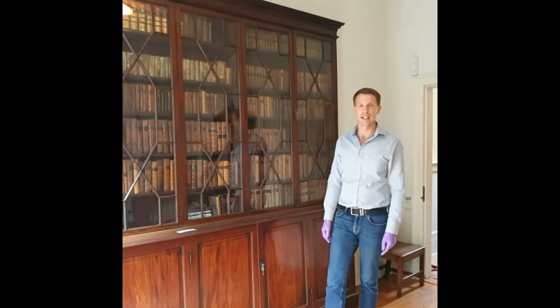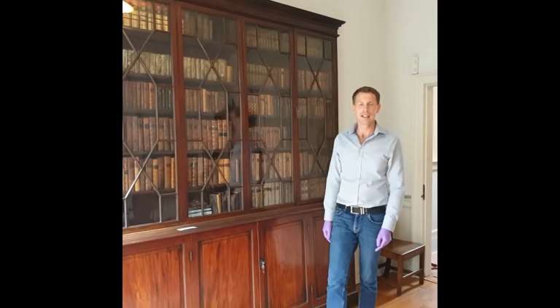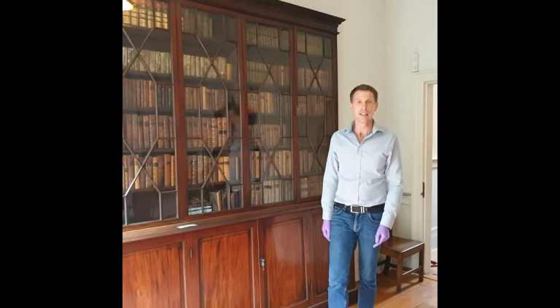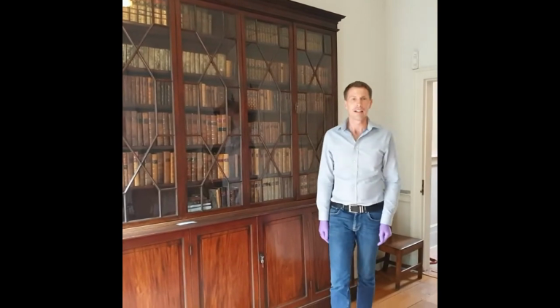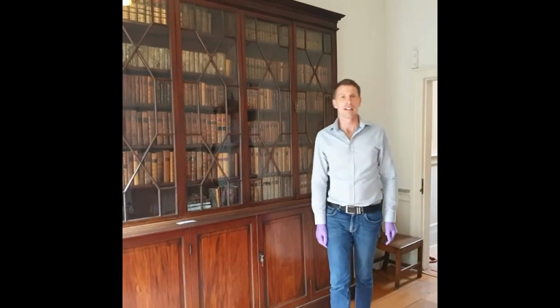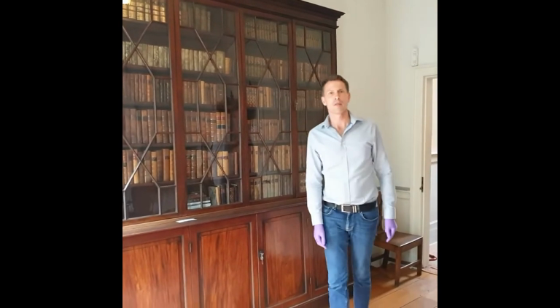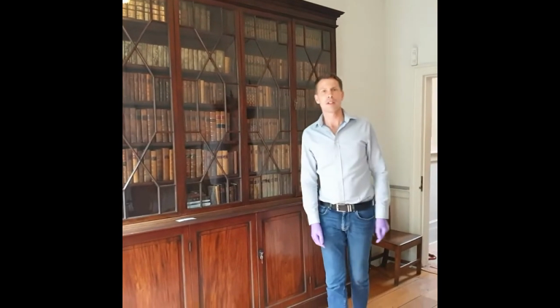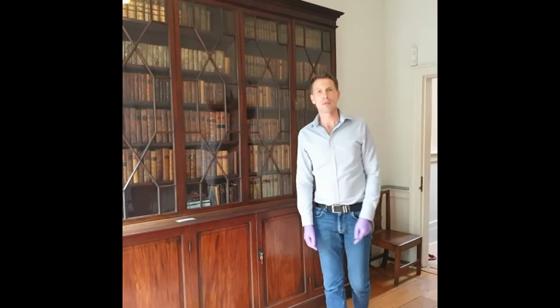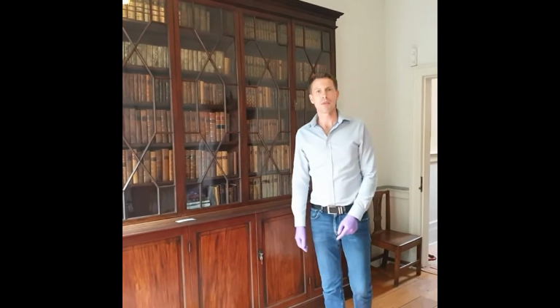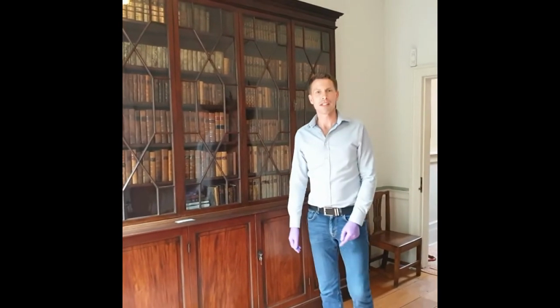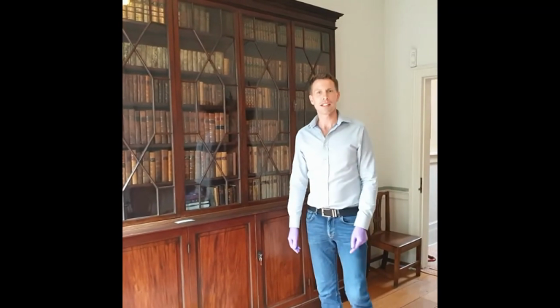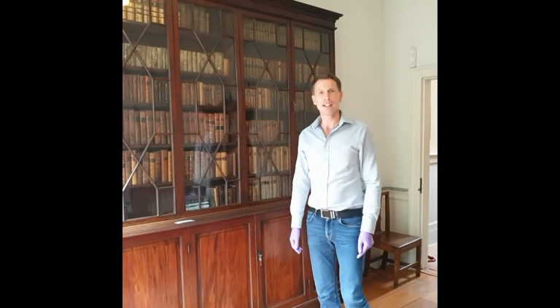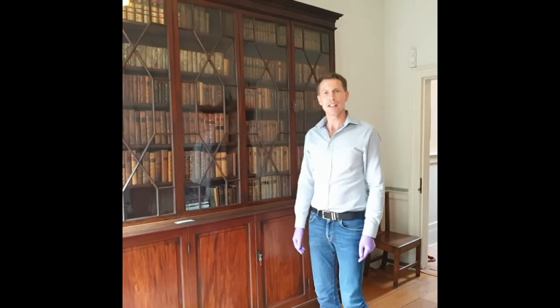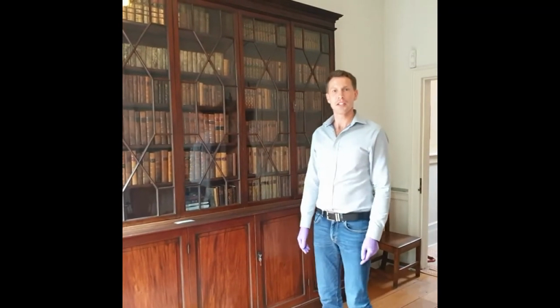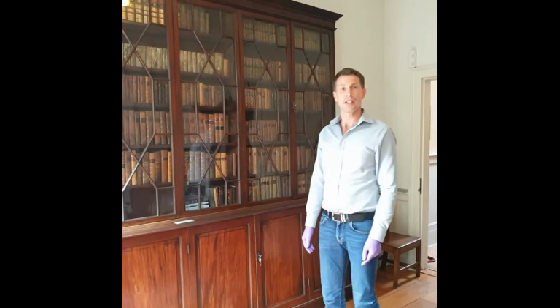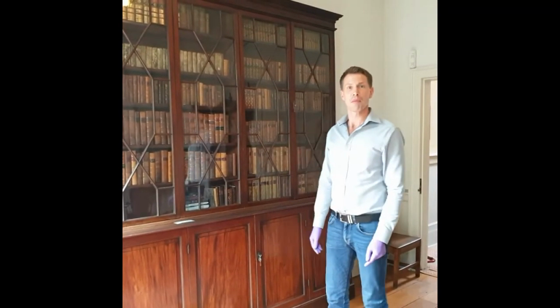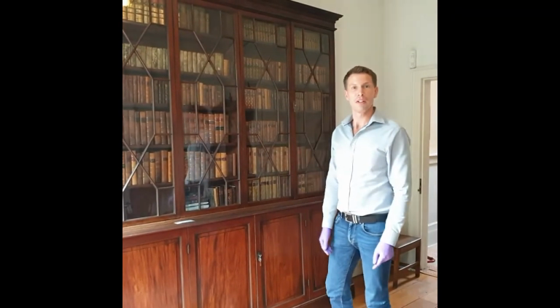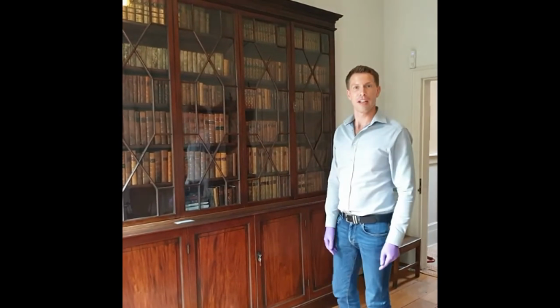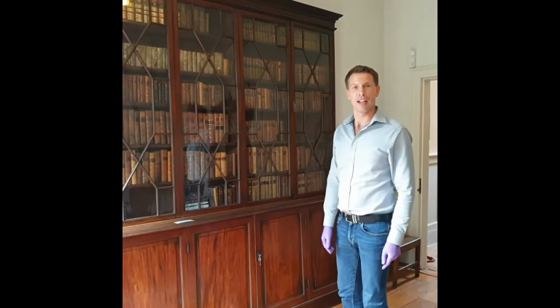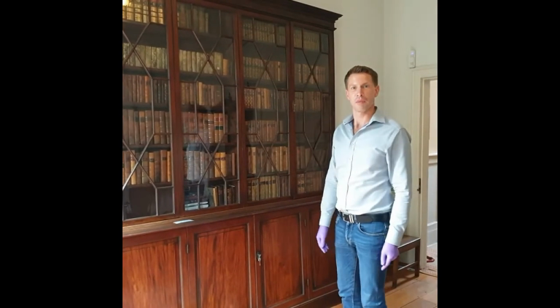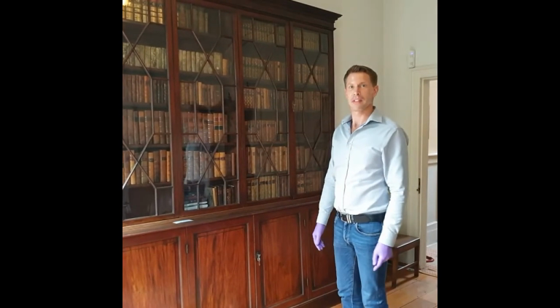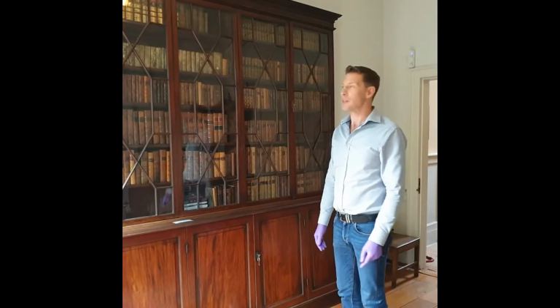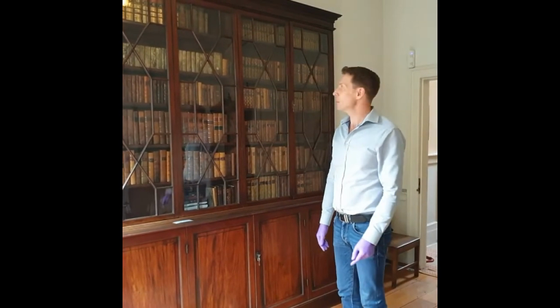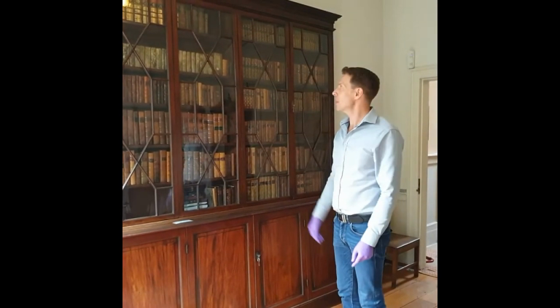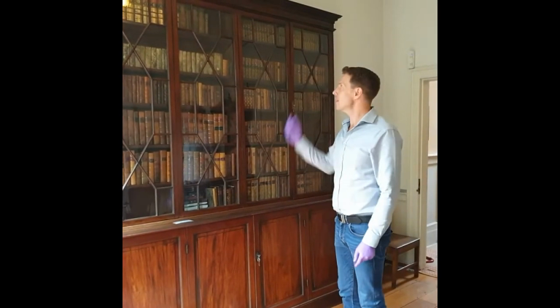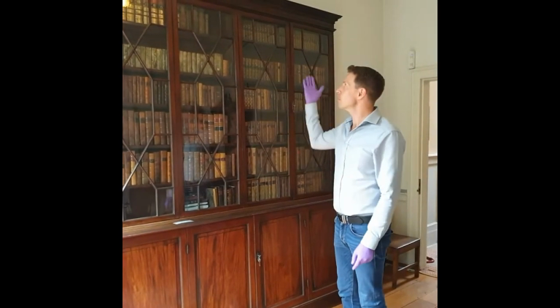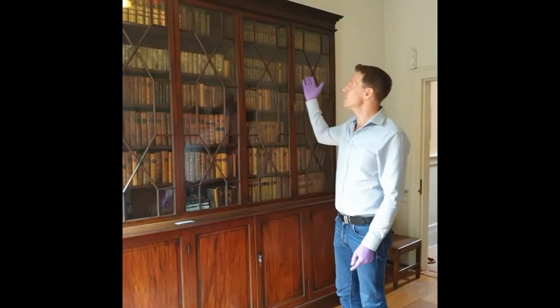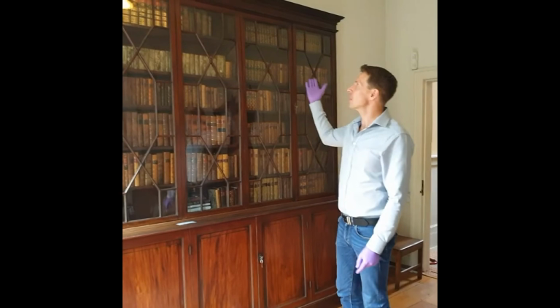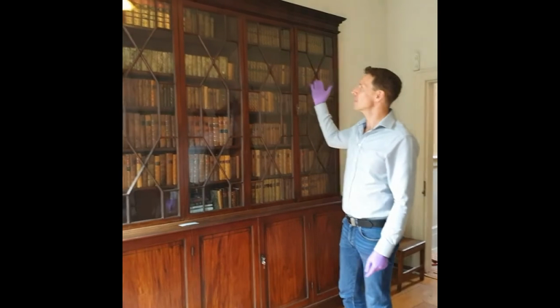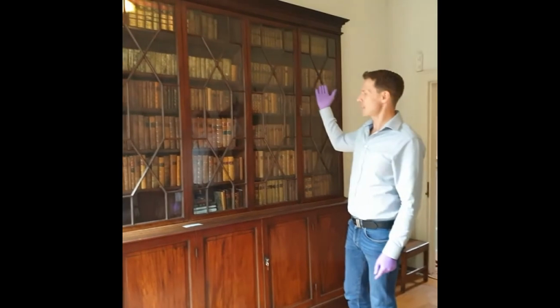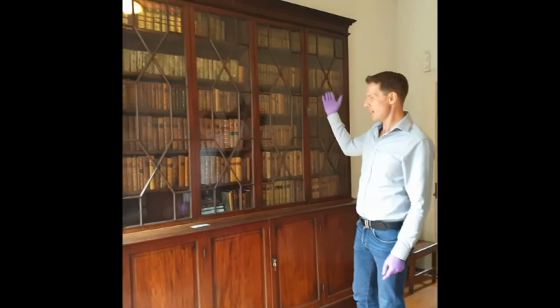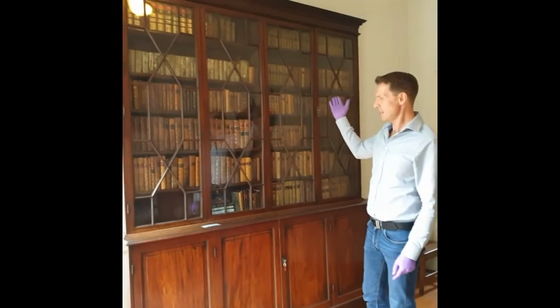Hi, welcome to Wesley's study. Today we're looking at Wesley's bookcase, which you can see here.